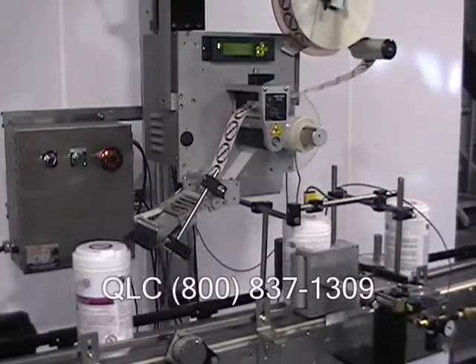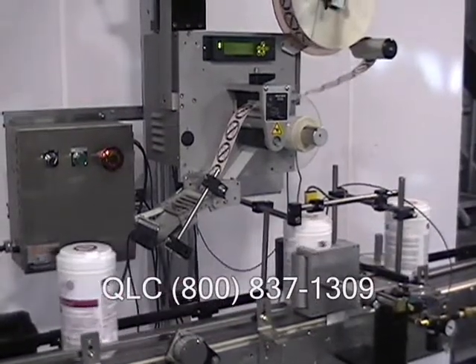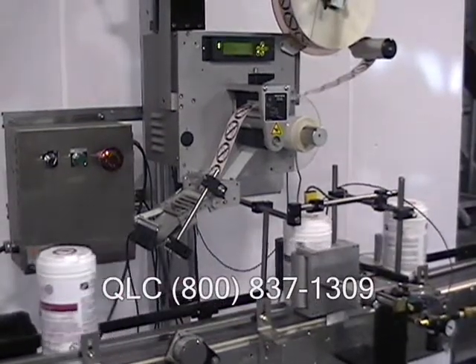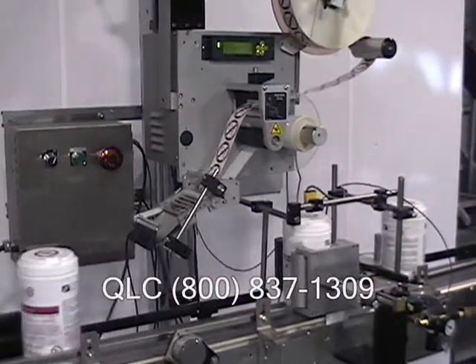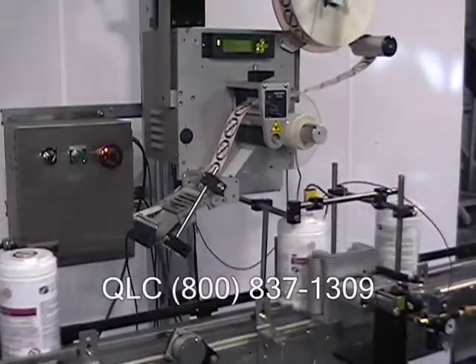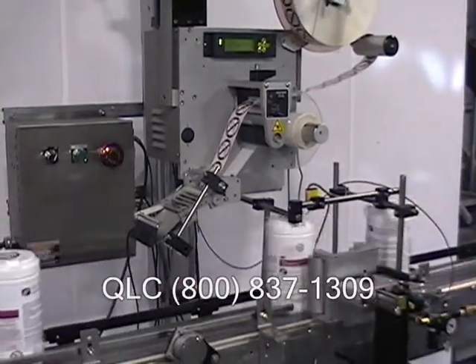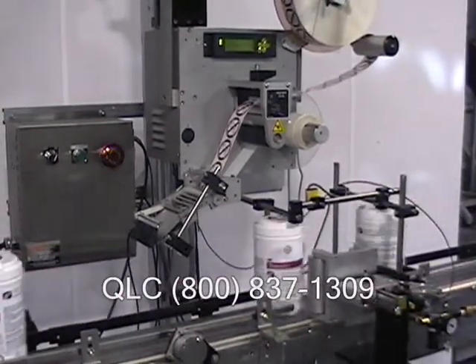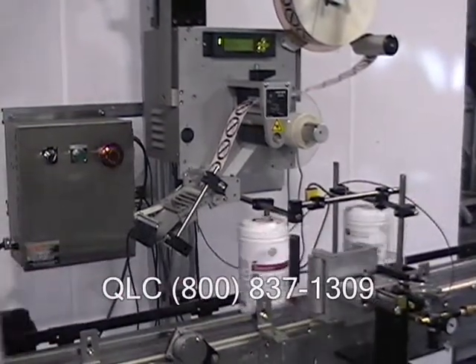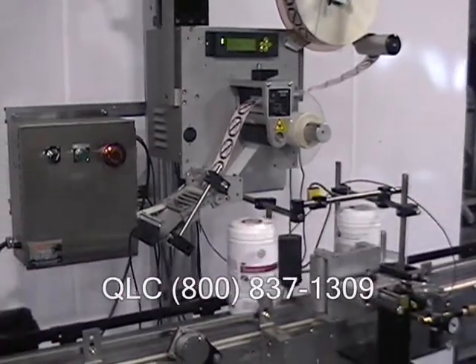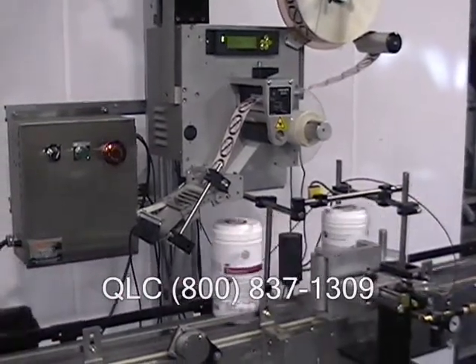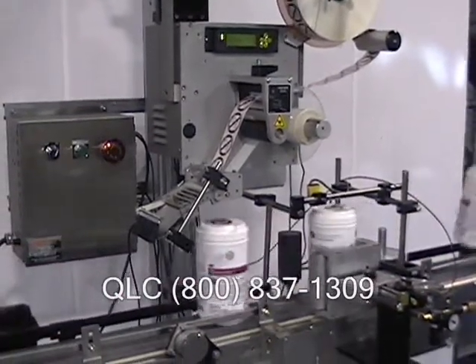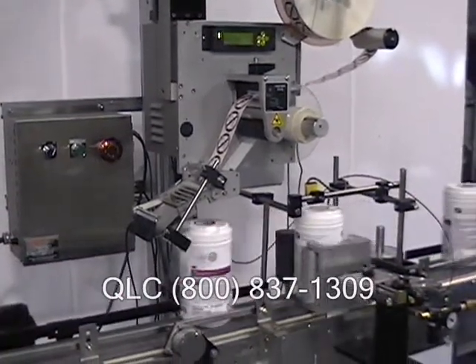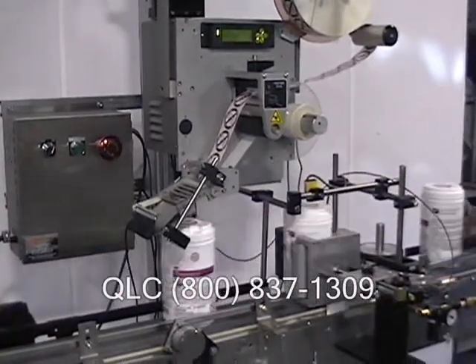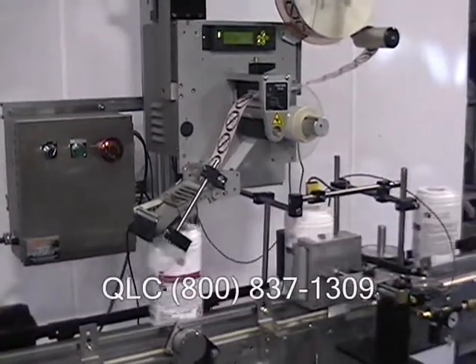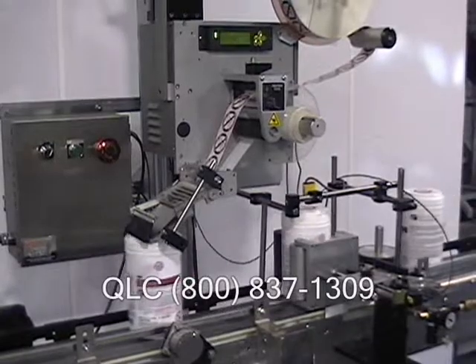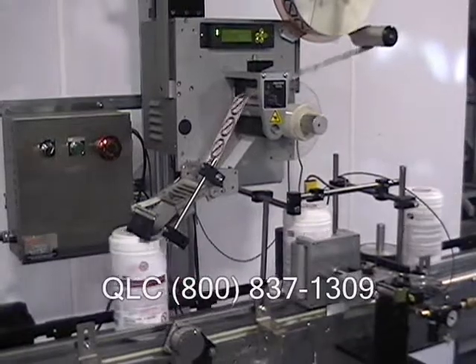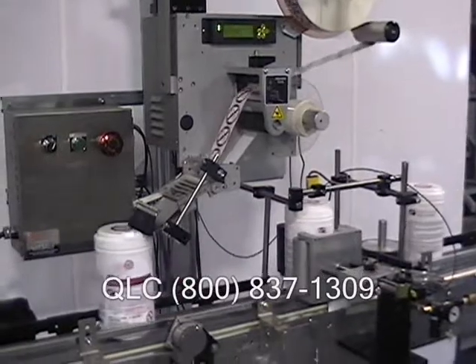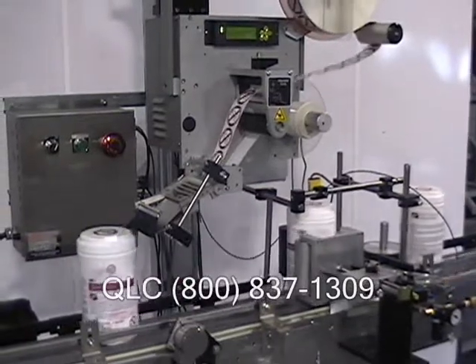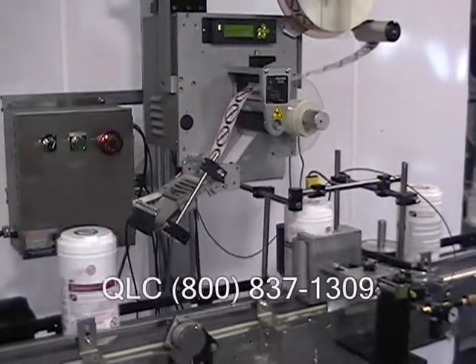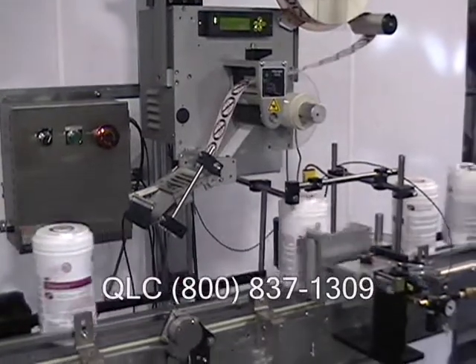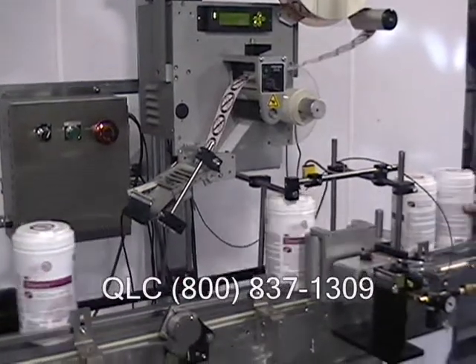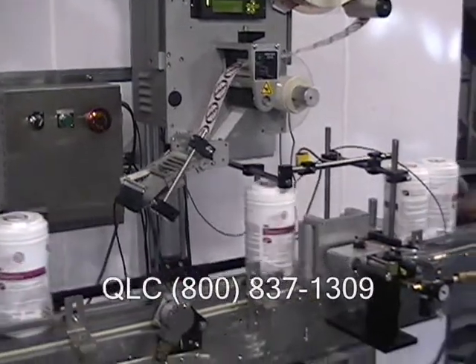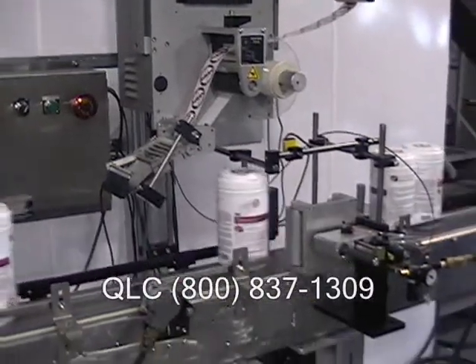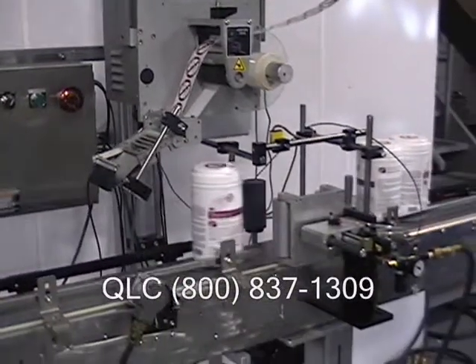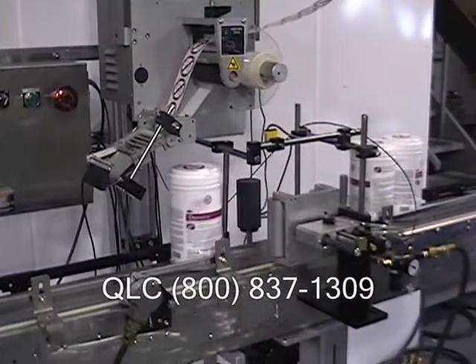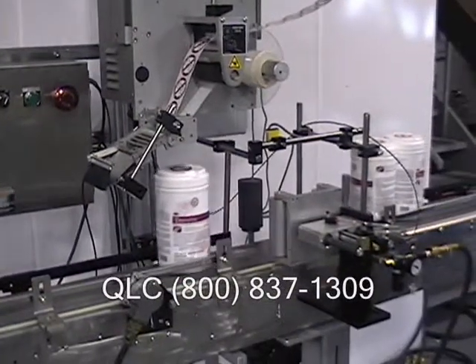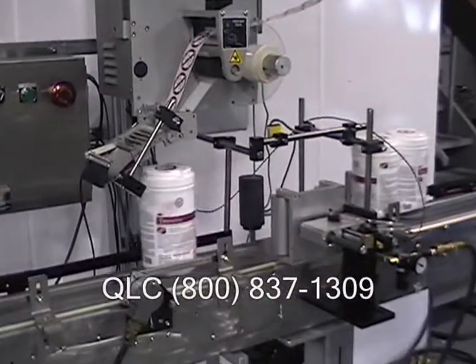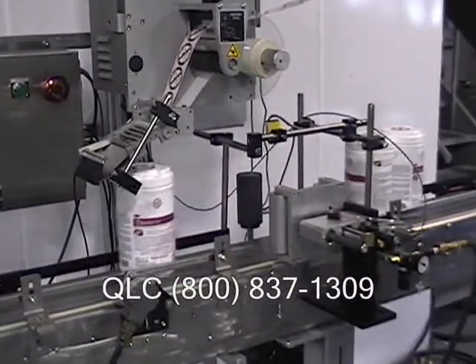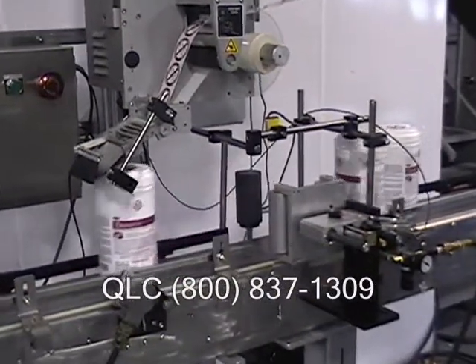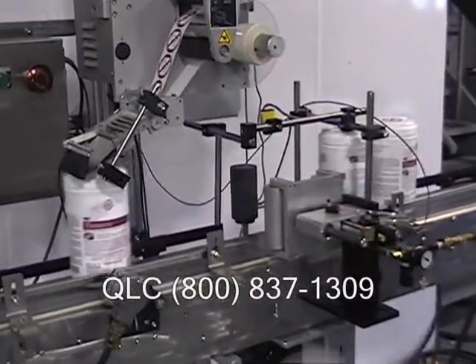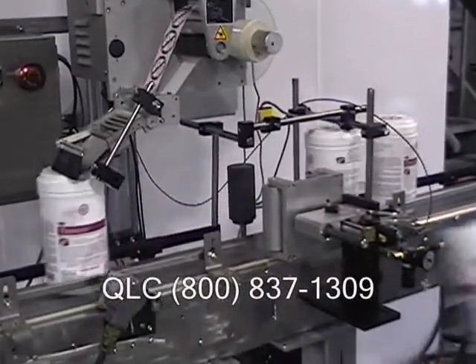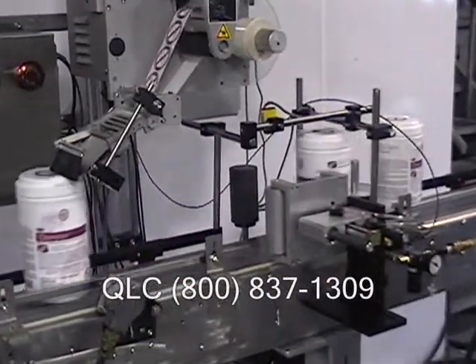Here is the model 3015 from LabelAir. This economically priced wipe-on can apply labels at up to 80 feet per minute.